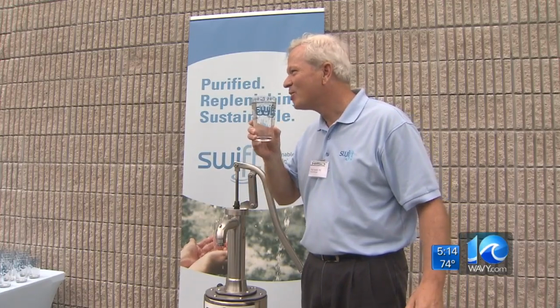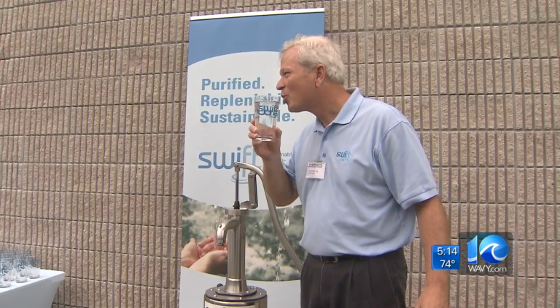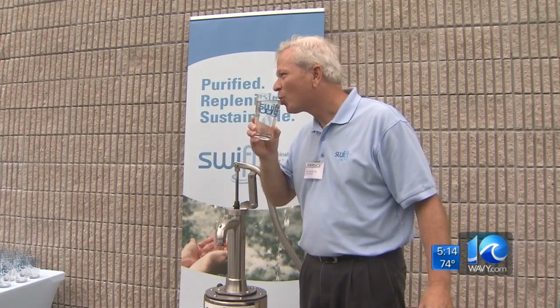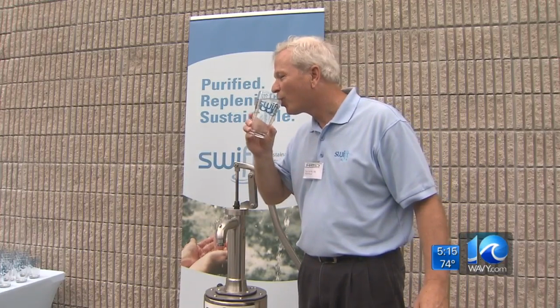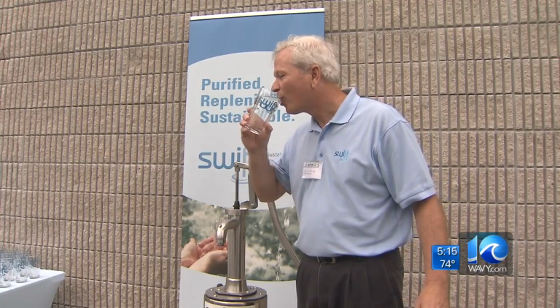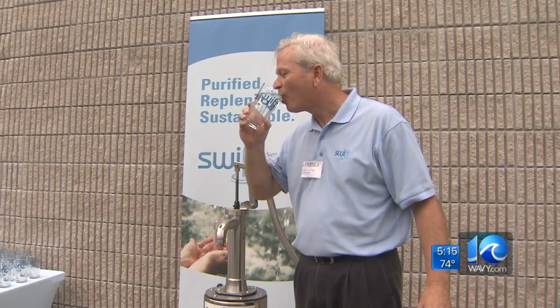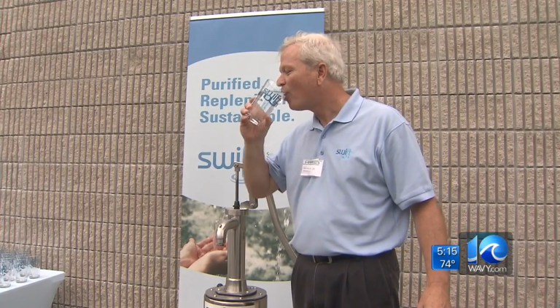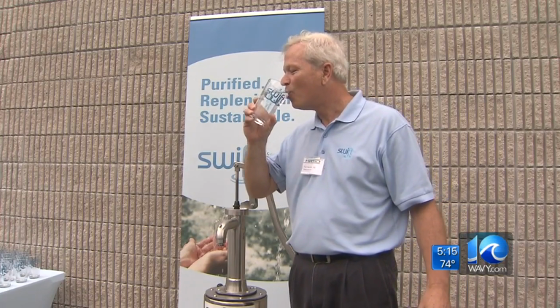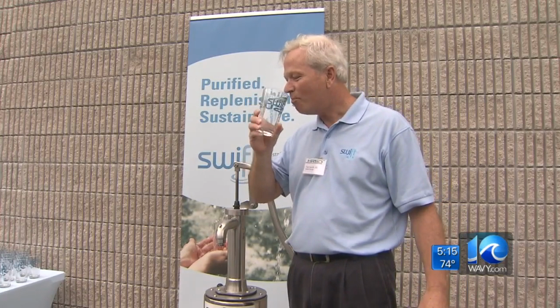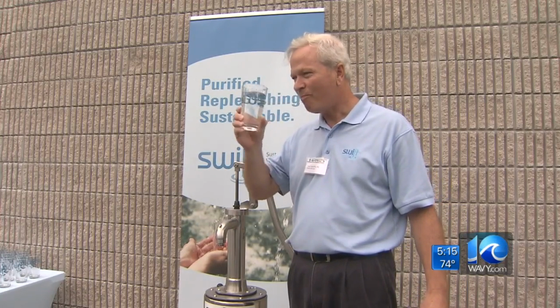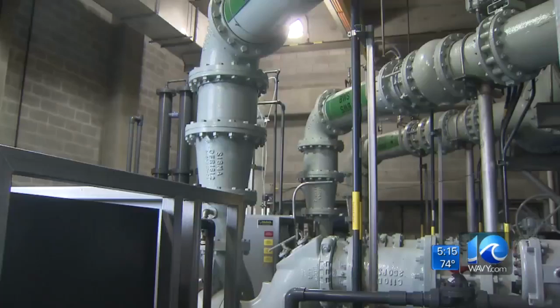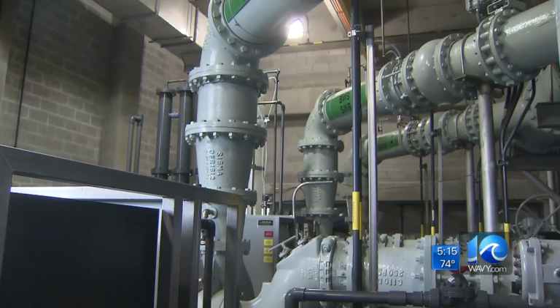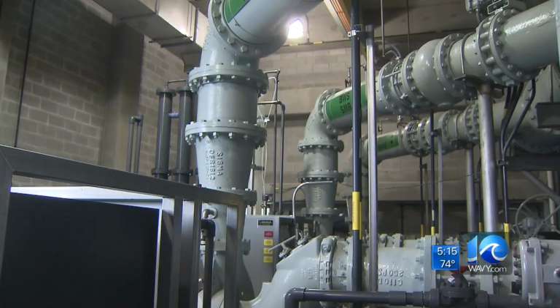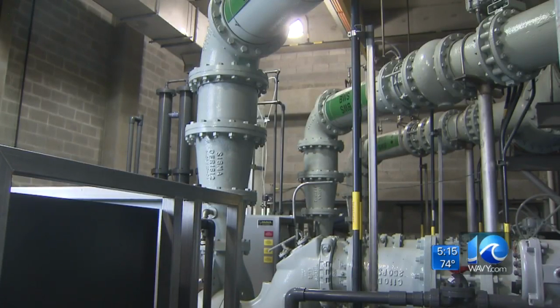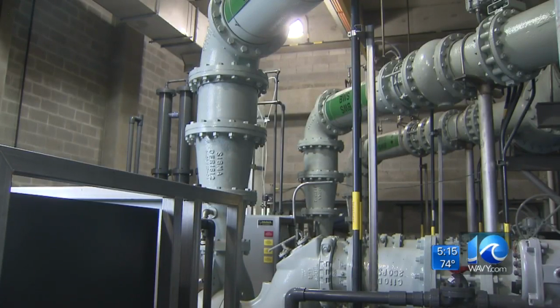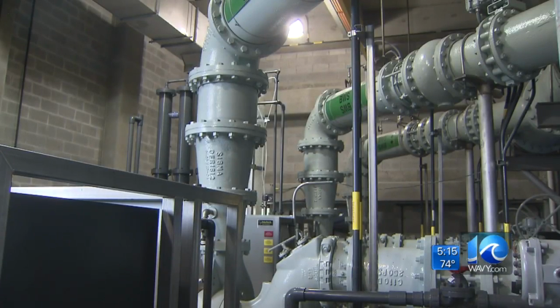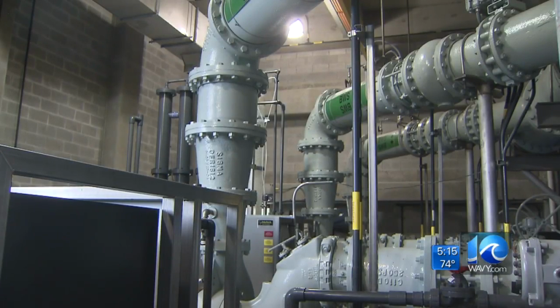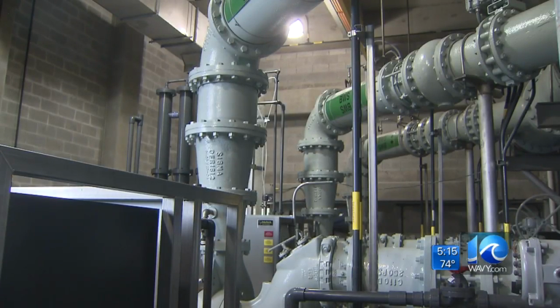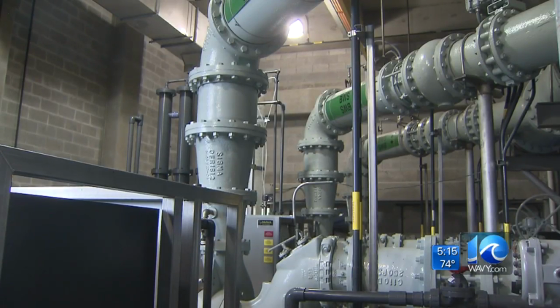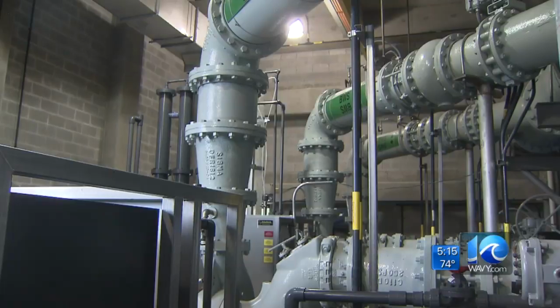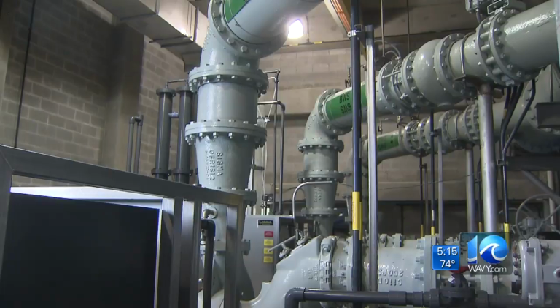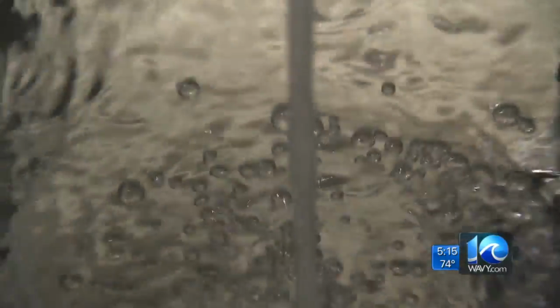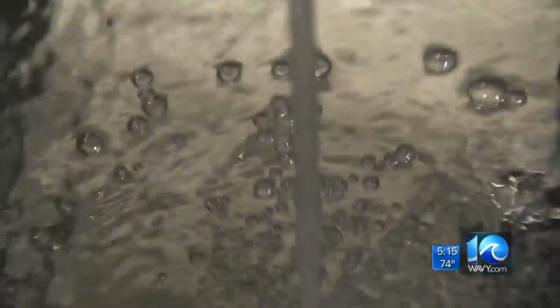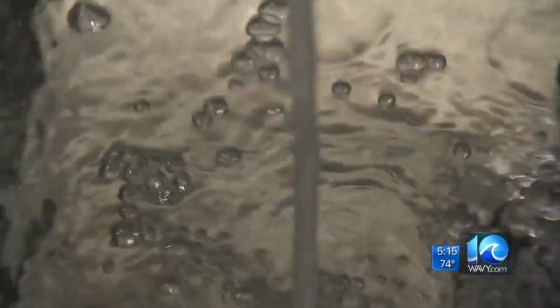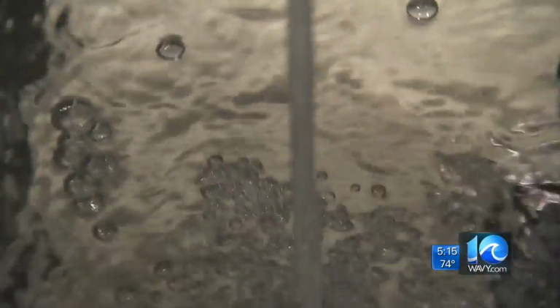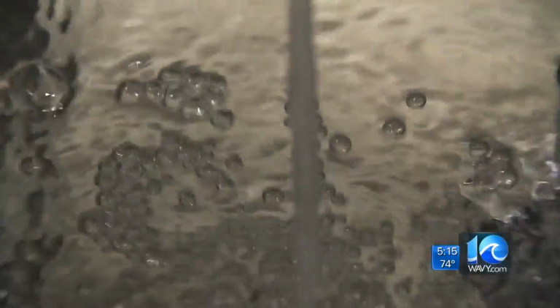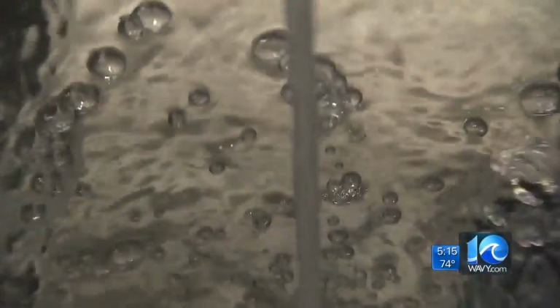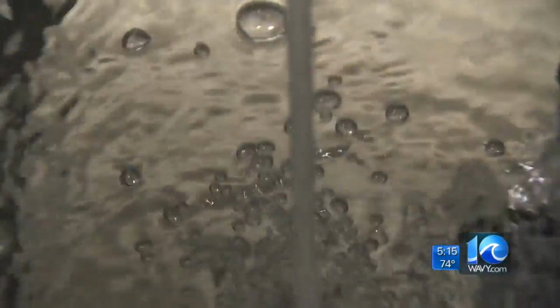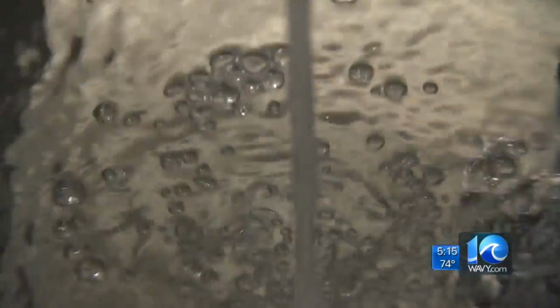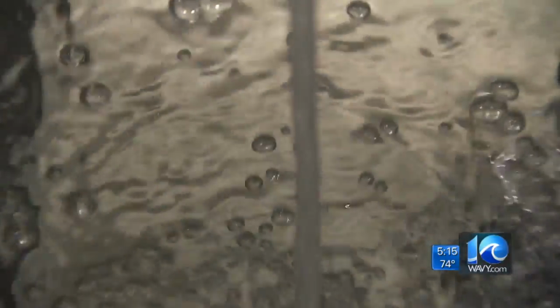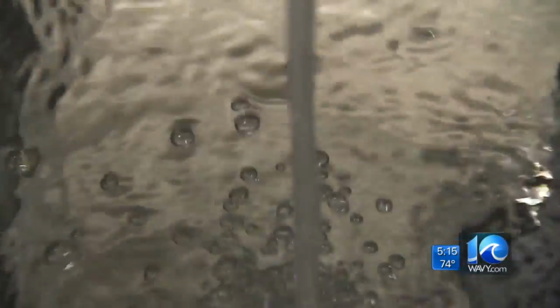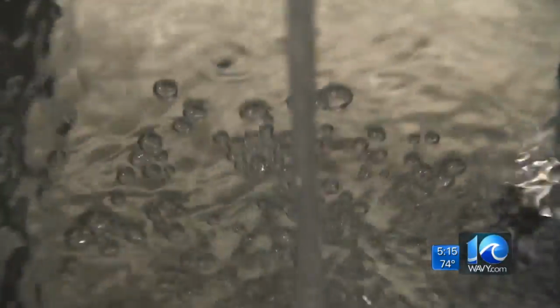What's so important about this first sip of water? At the HRSD's York River Treatment Plant, these are the first drops of purified wastewater.